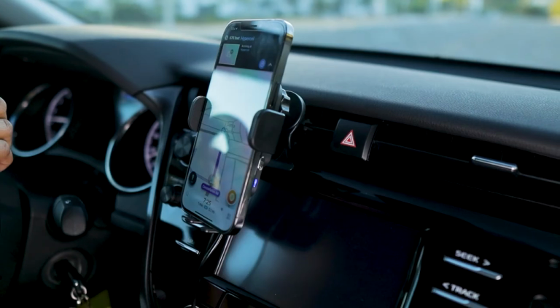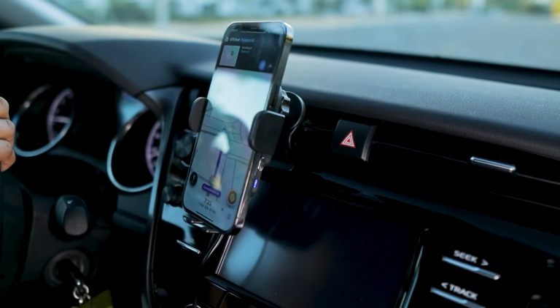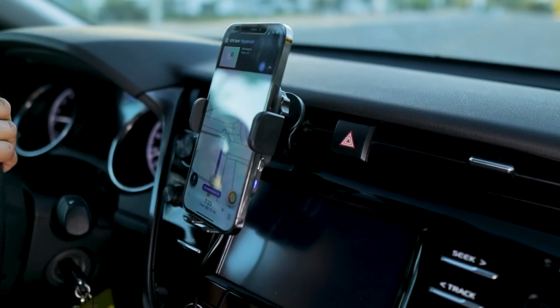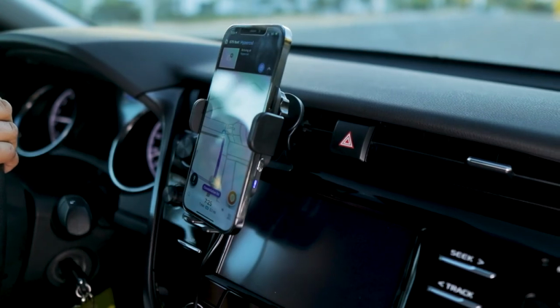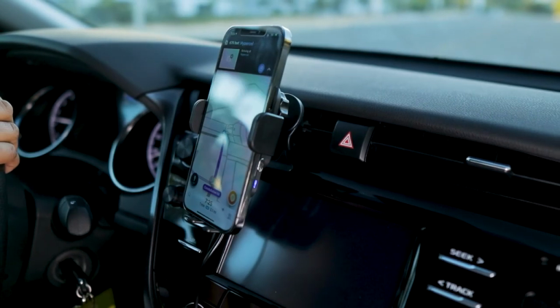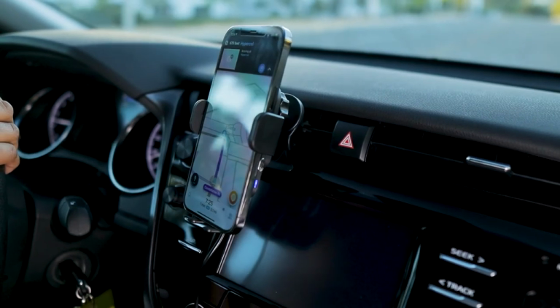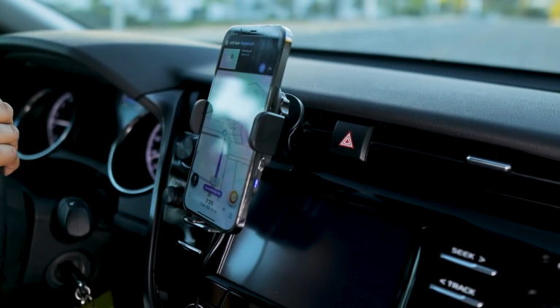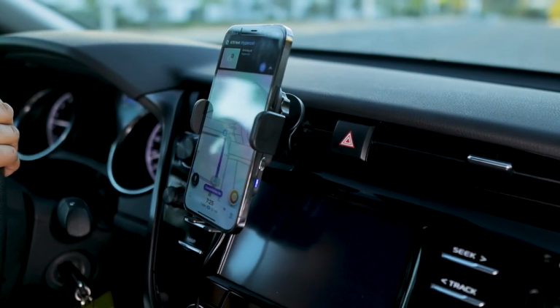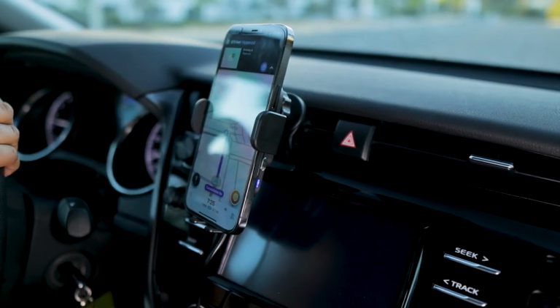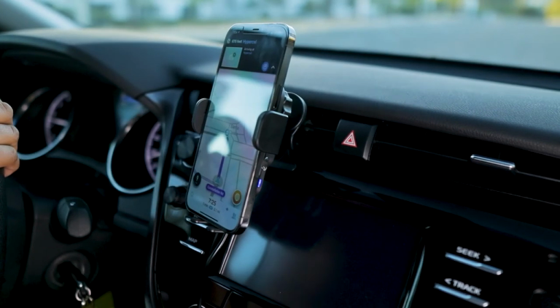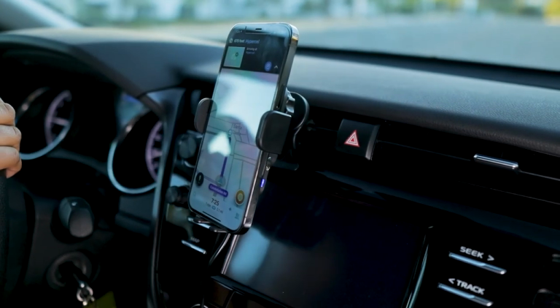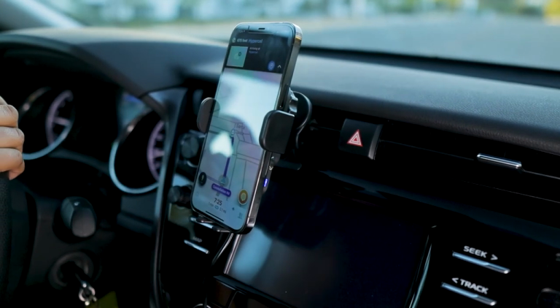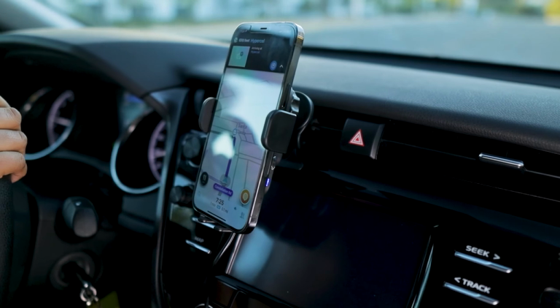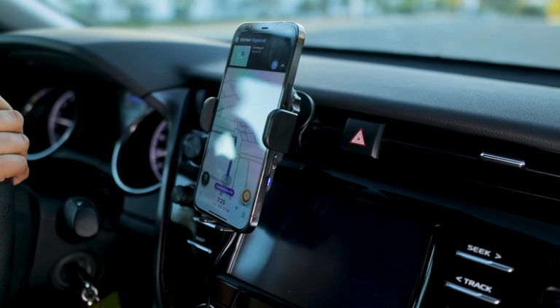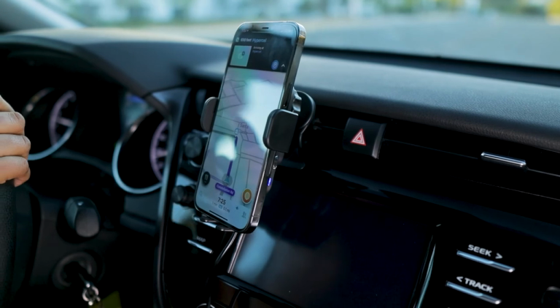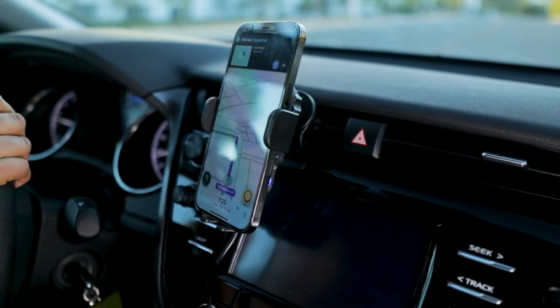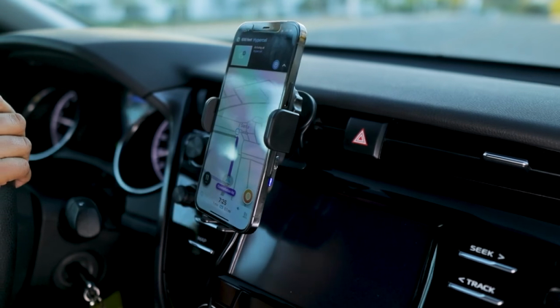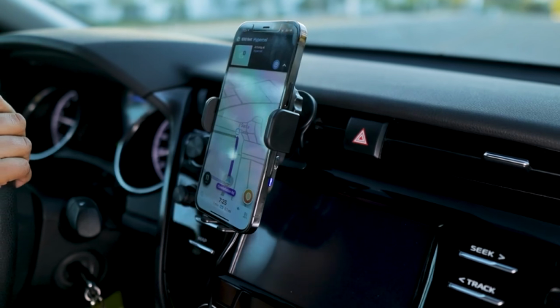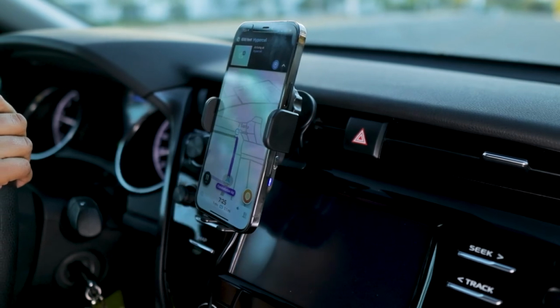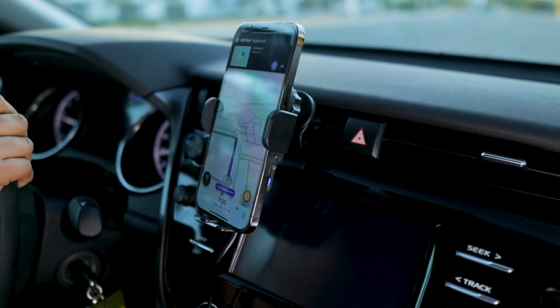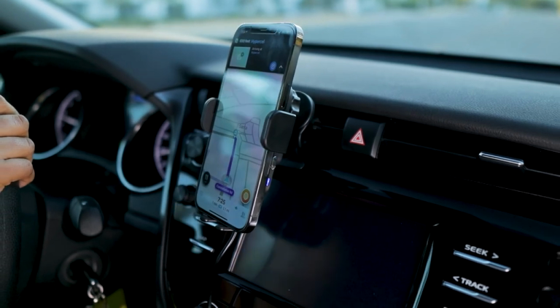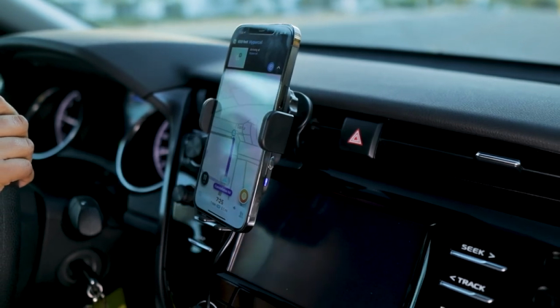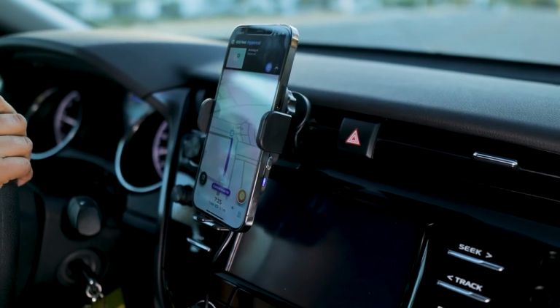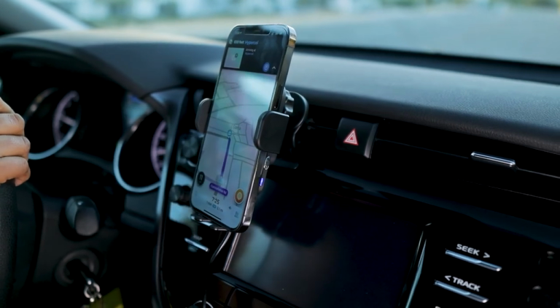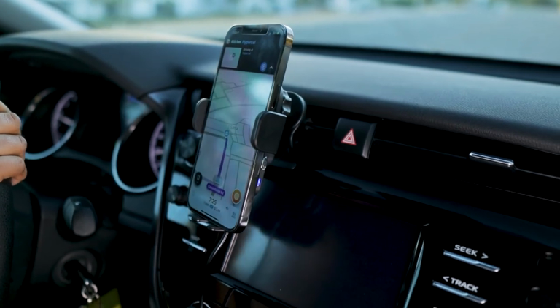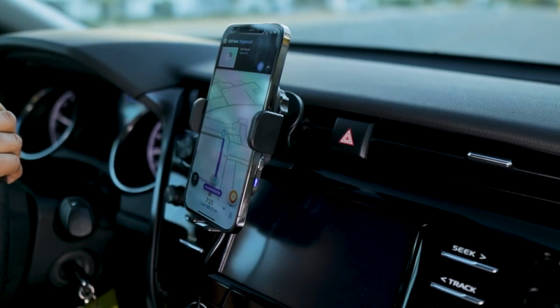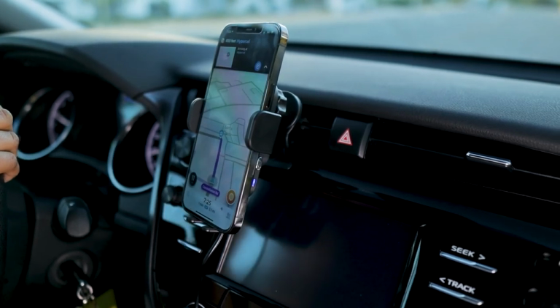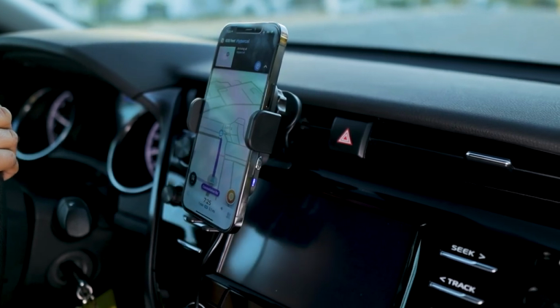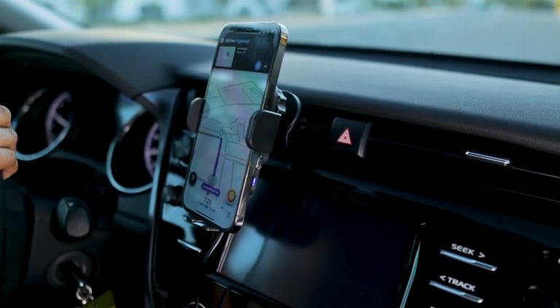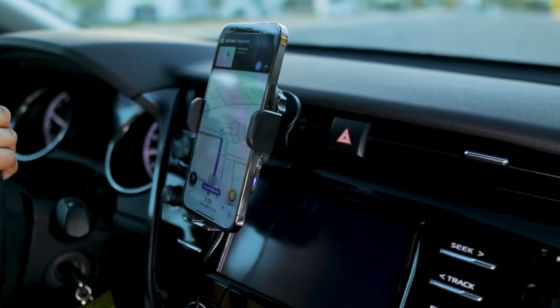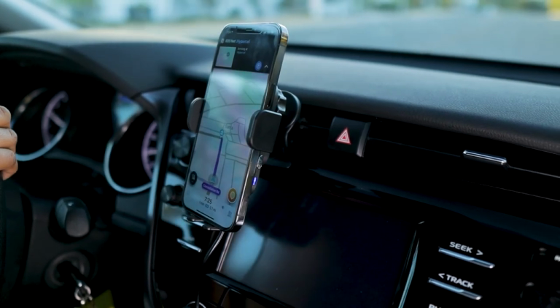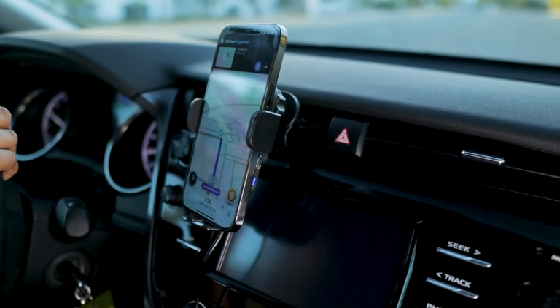Enhance your daily drive with hands-free charging, navigation, music, and calls. Upgrade to Smart Grip.